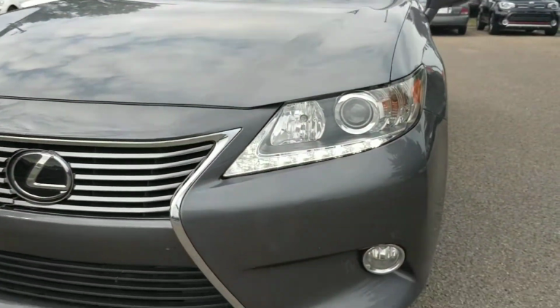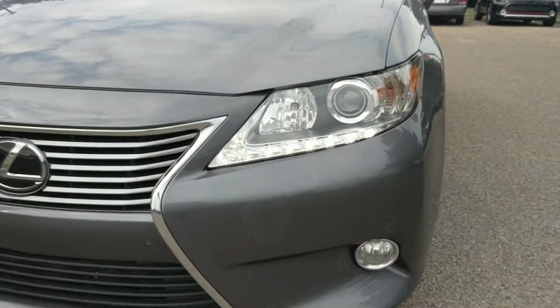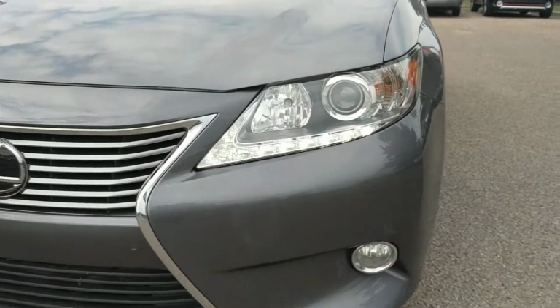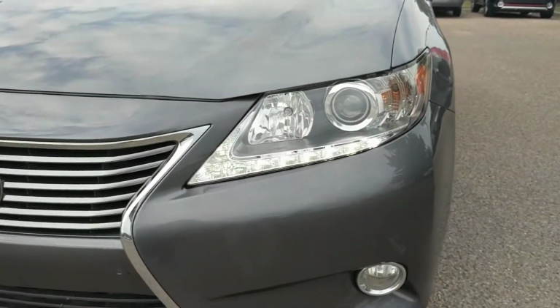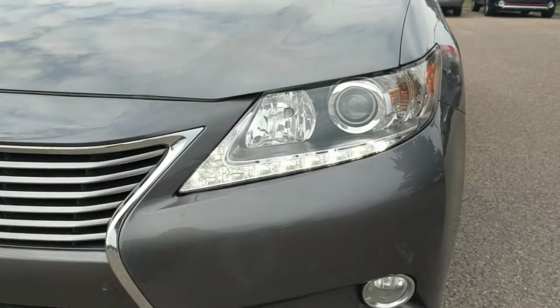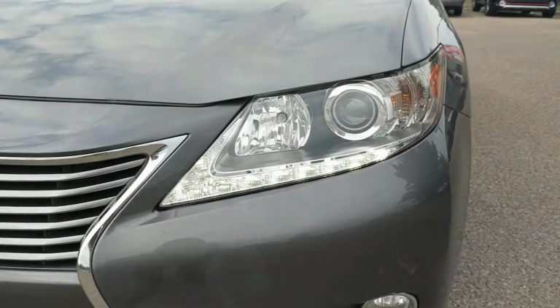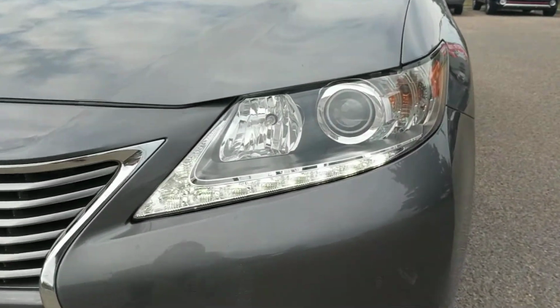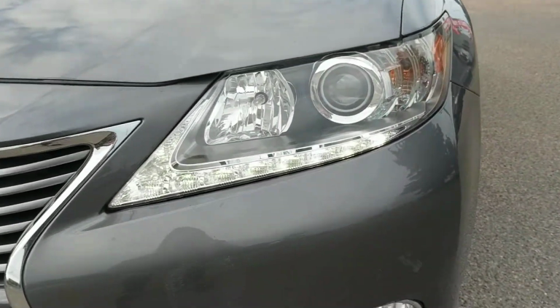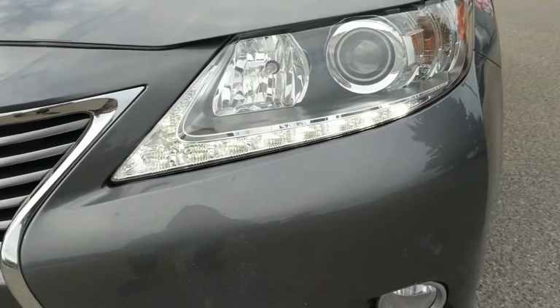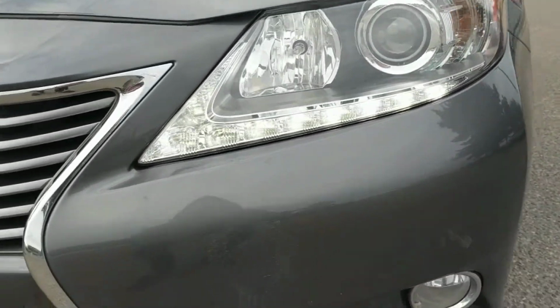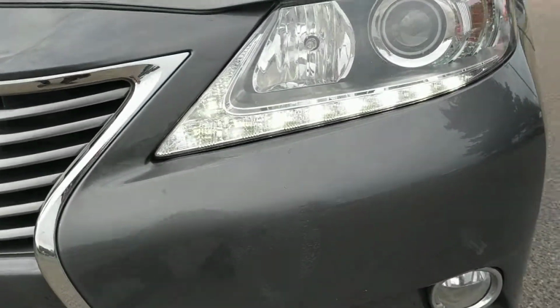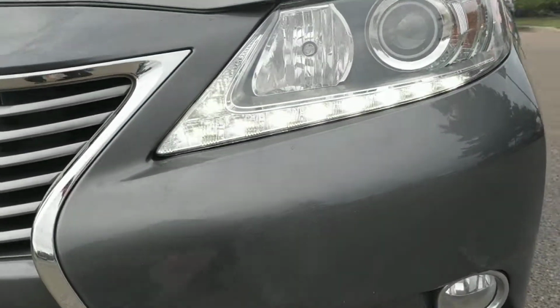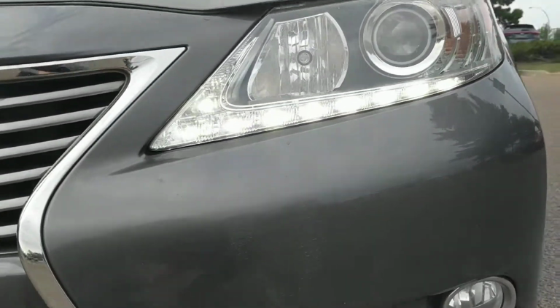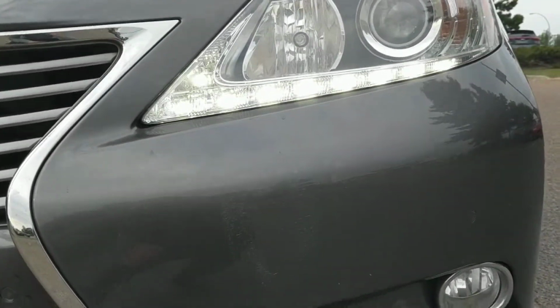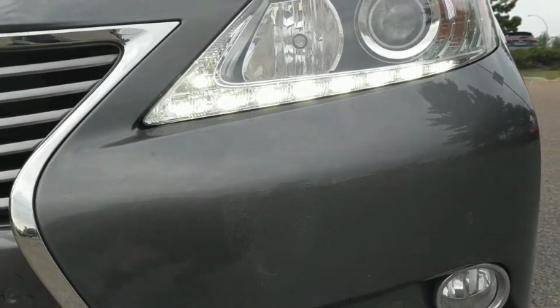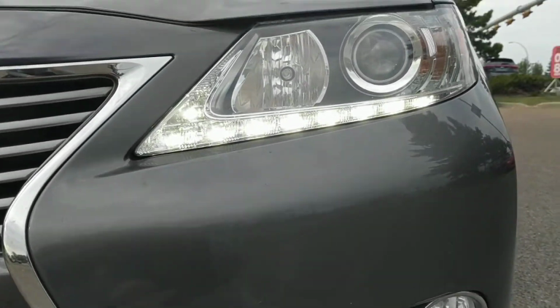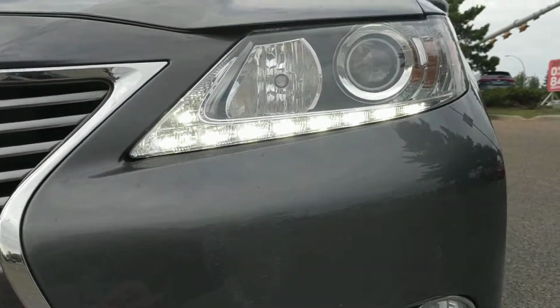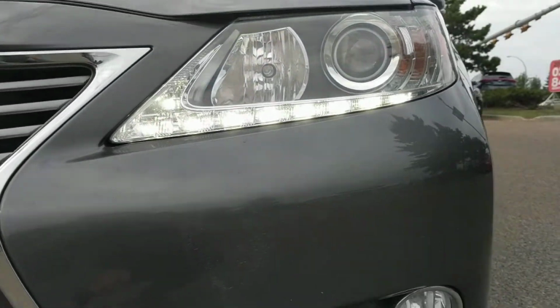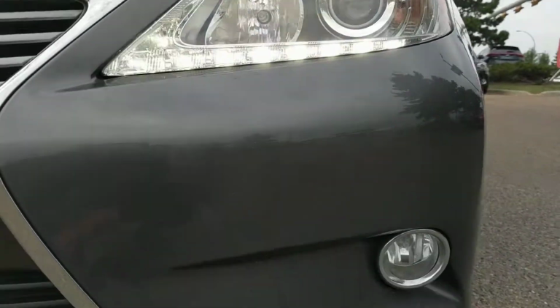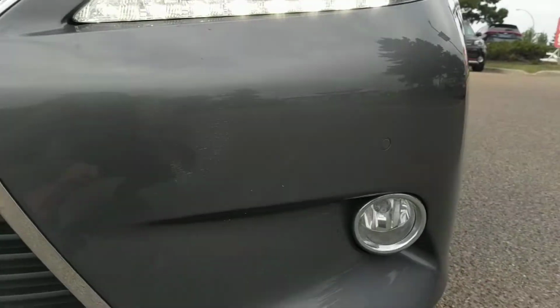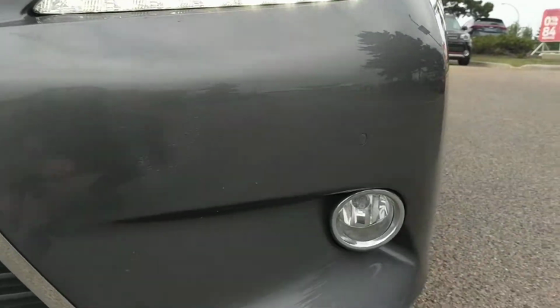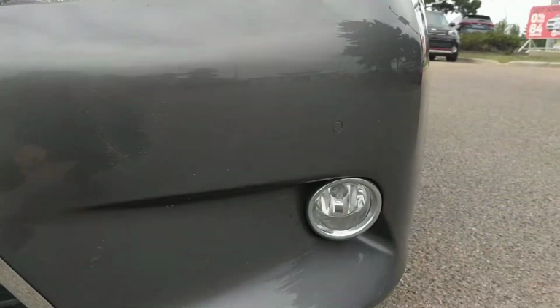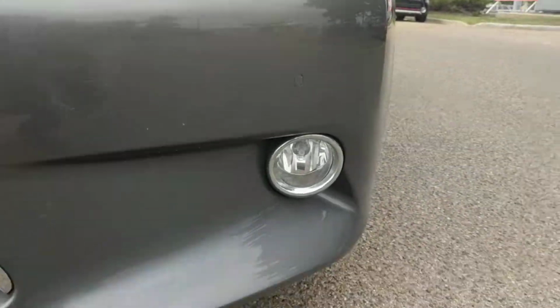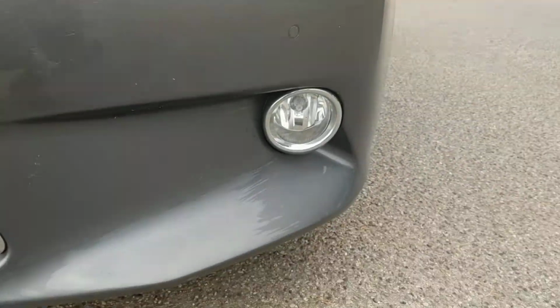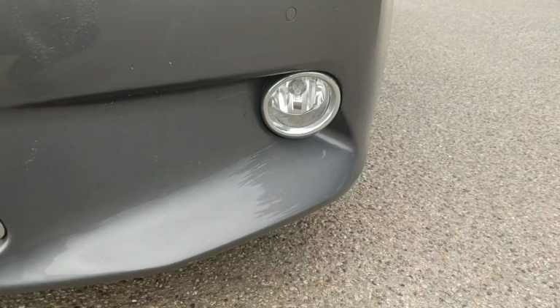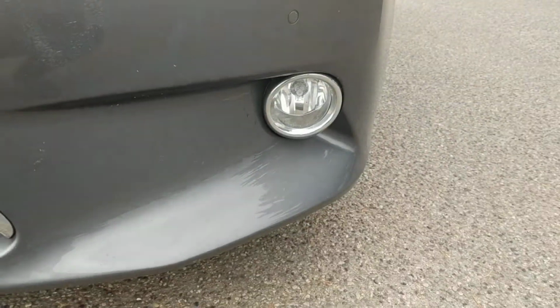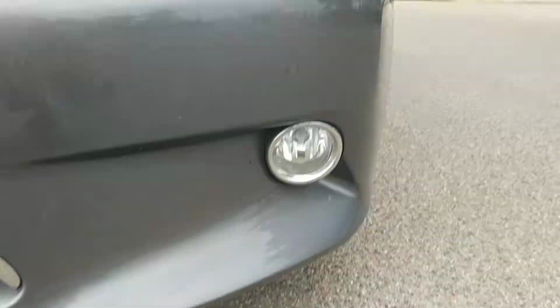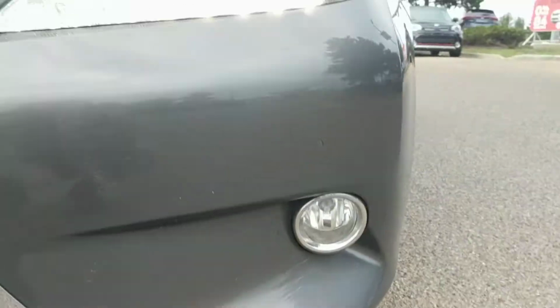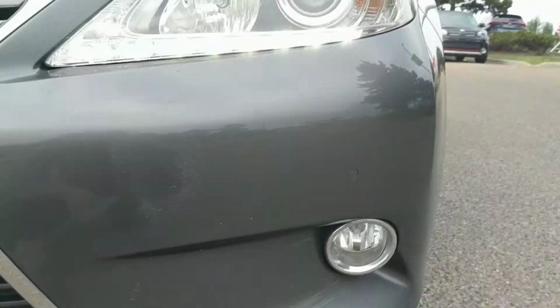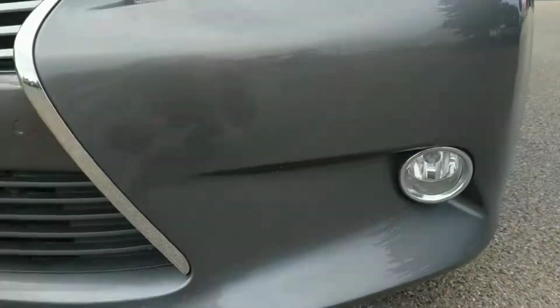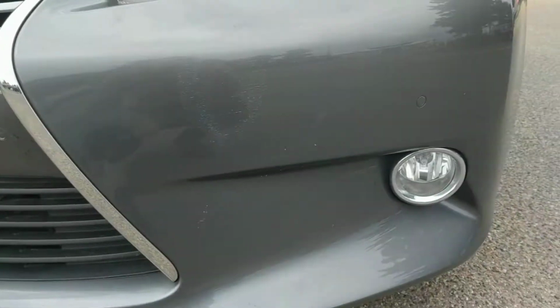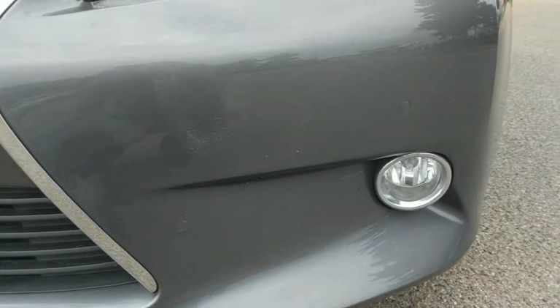You do have some really beautiful headlights here with LEDs and you do have your fog lights as well.